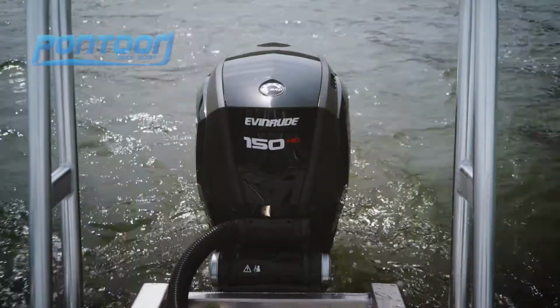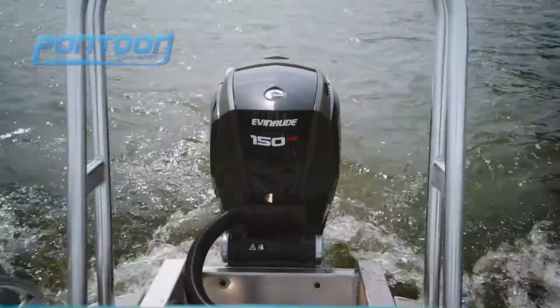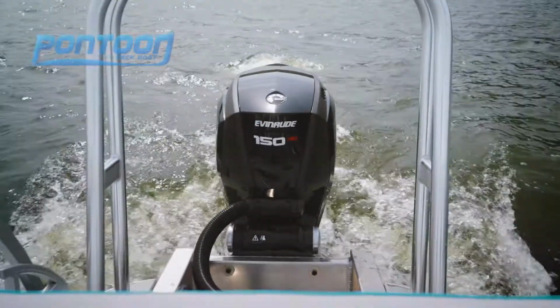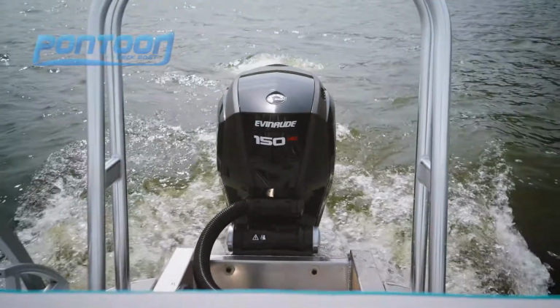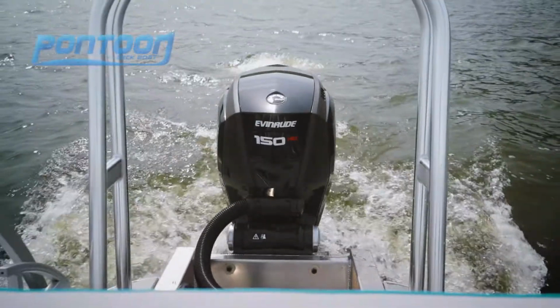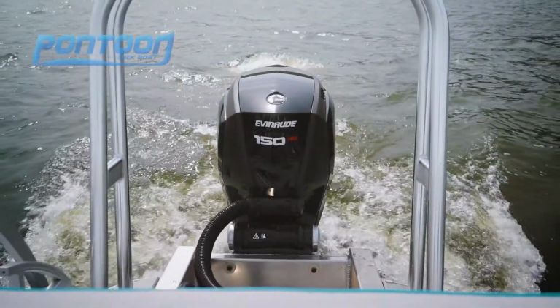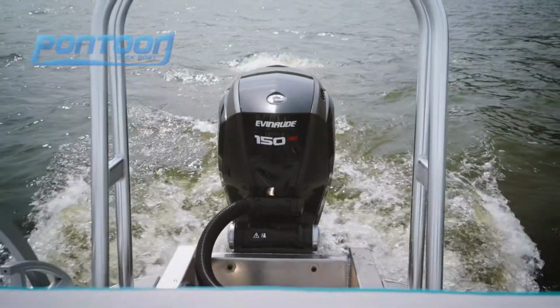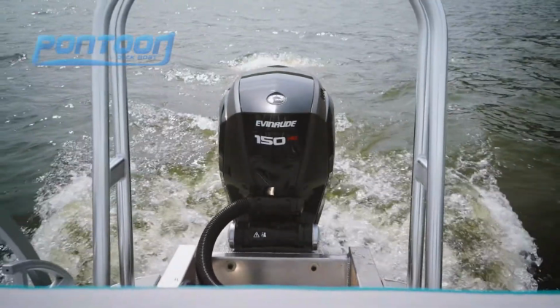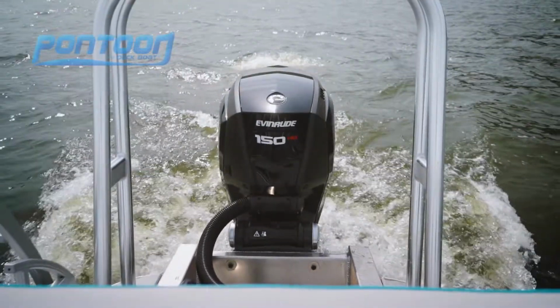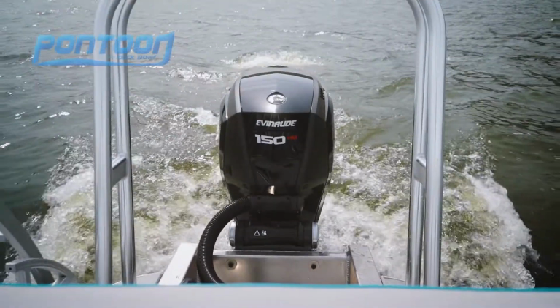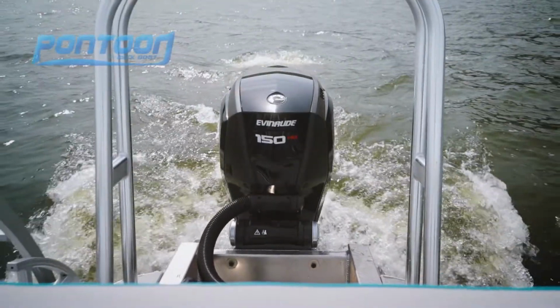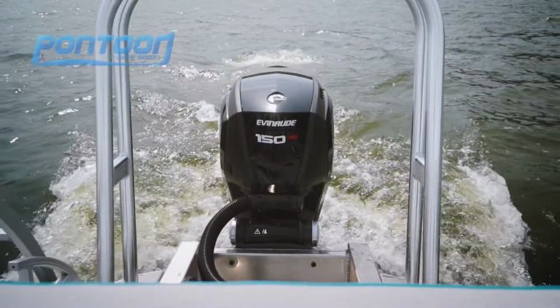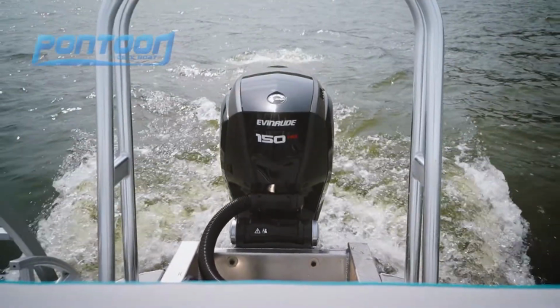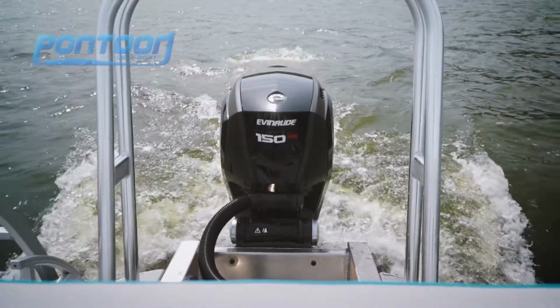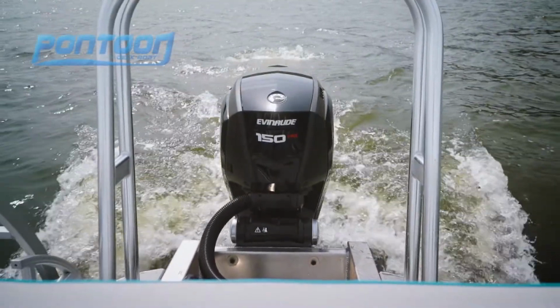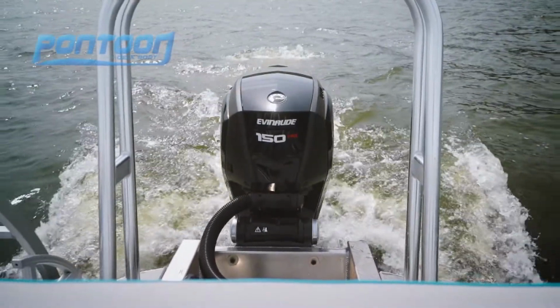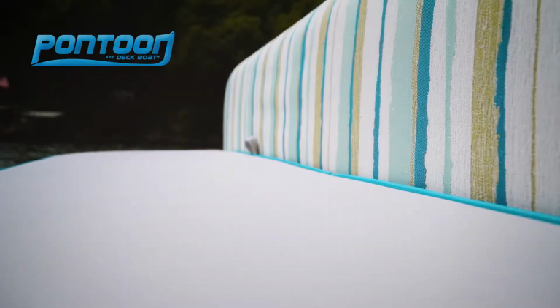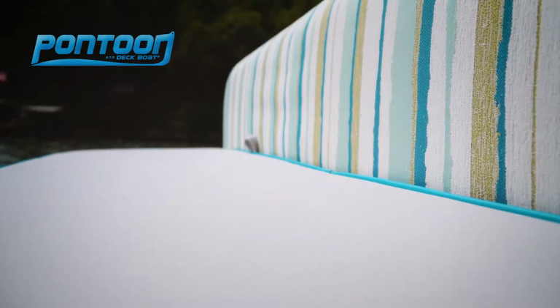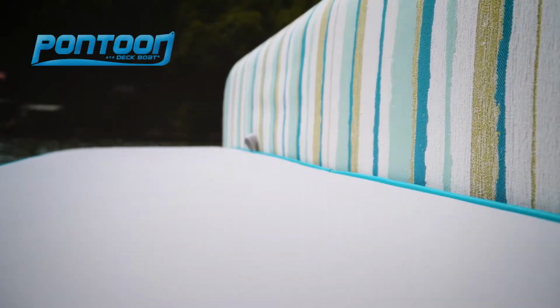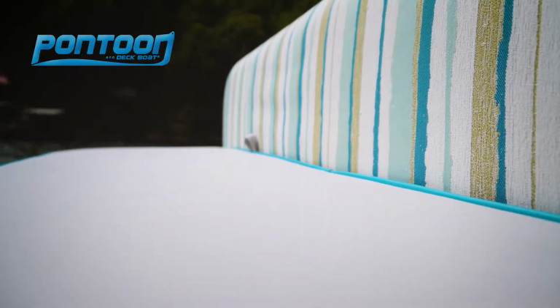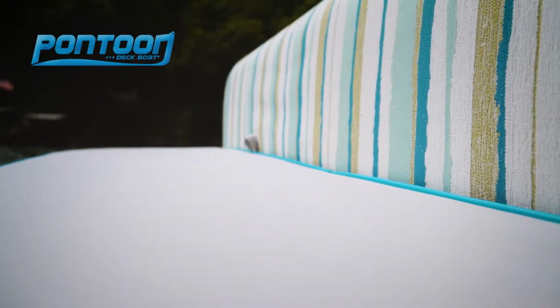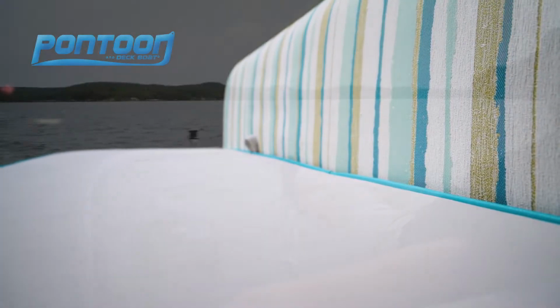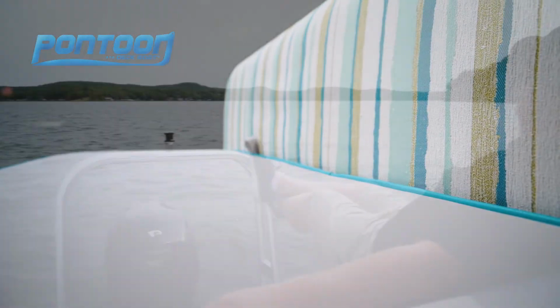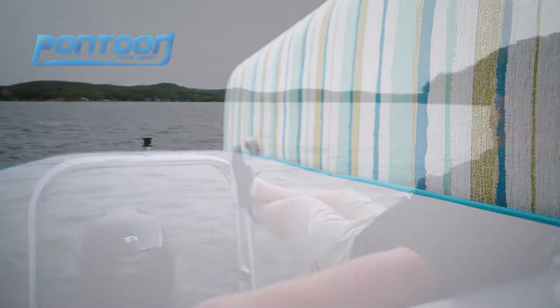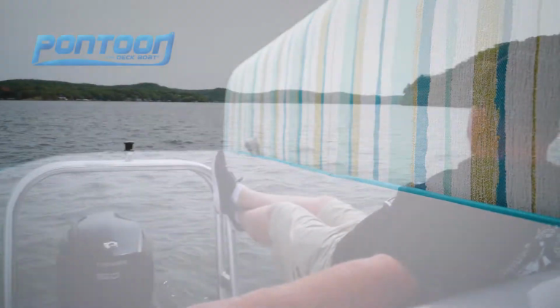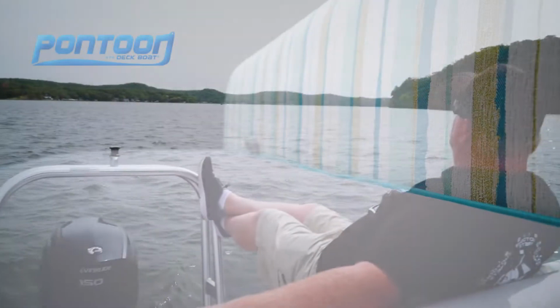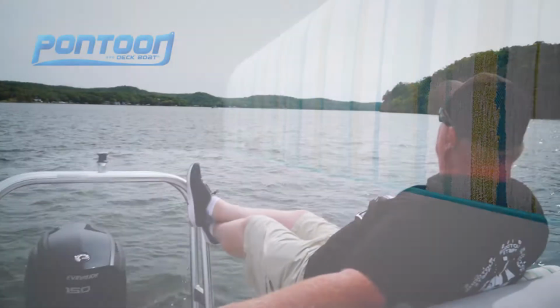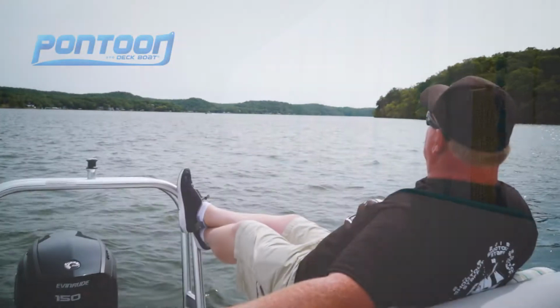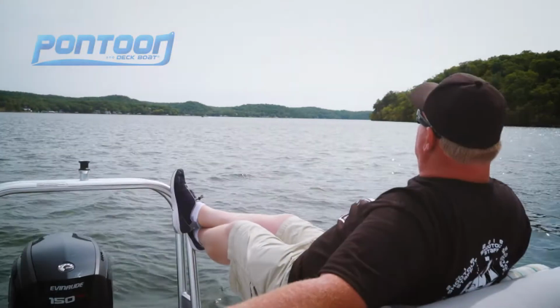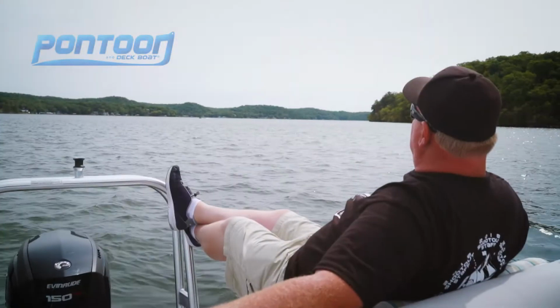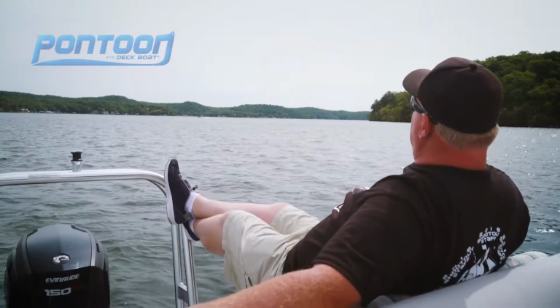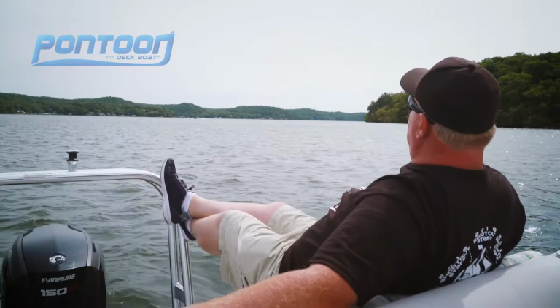Of course, that Evernood 150 outboard is back here. Check out this rear bench — it's just like a porch swing.